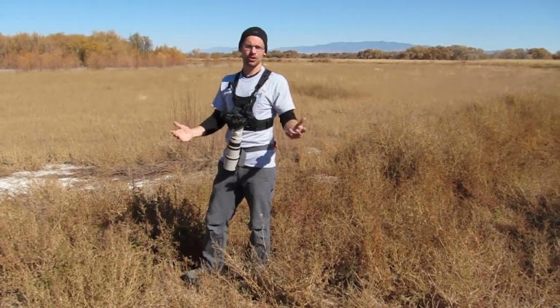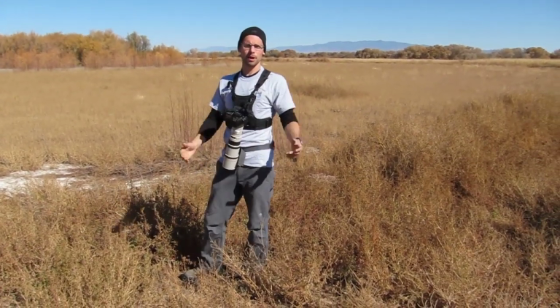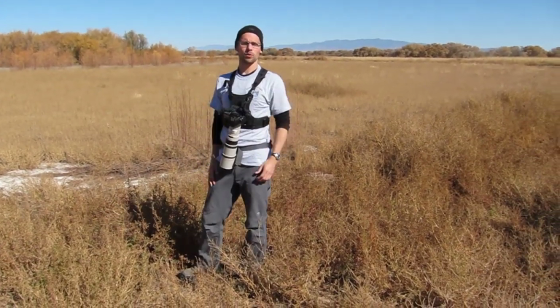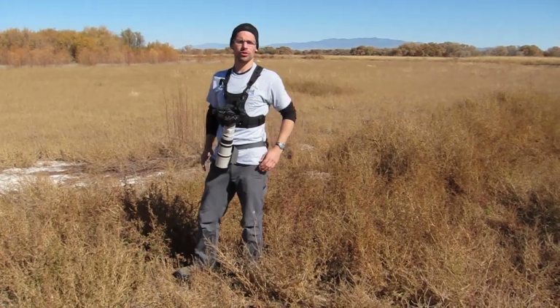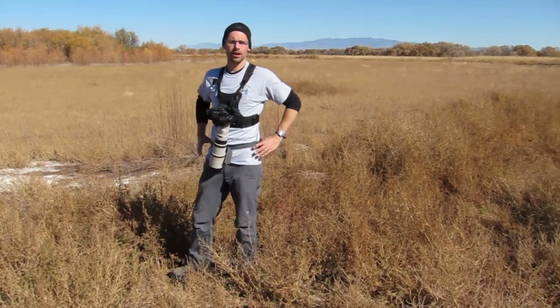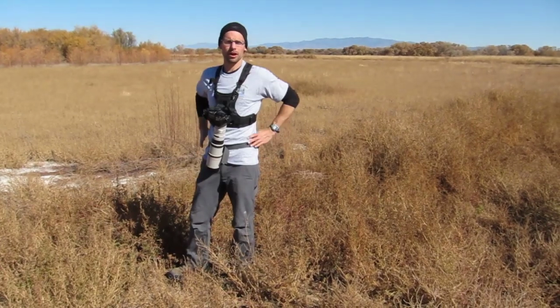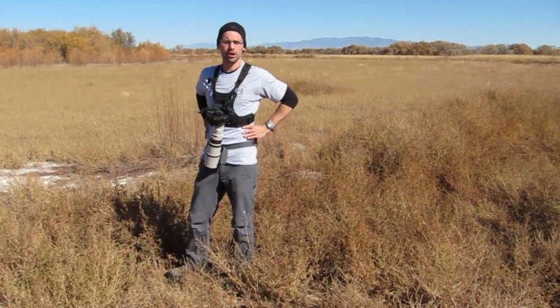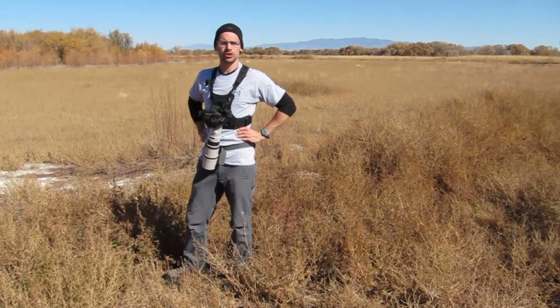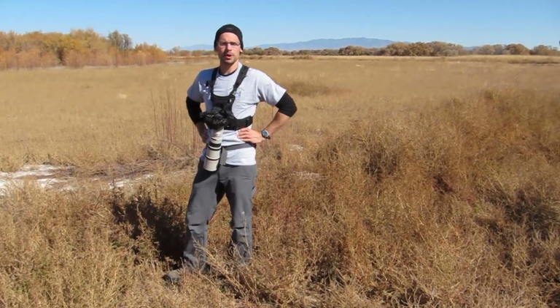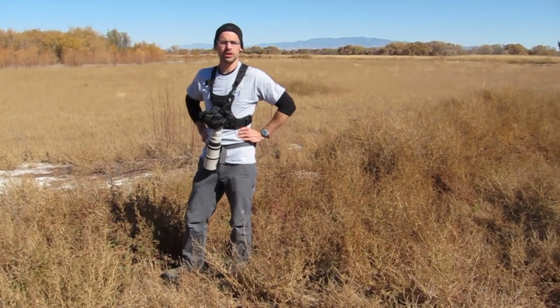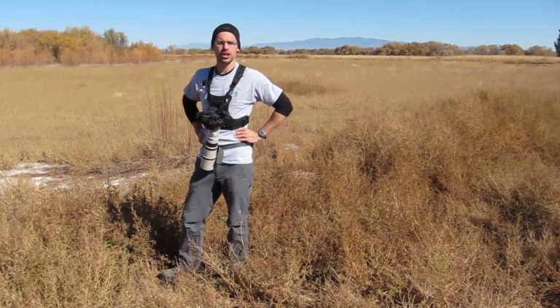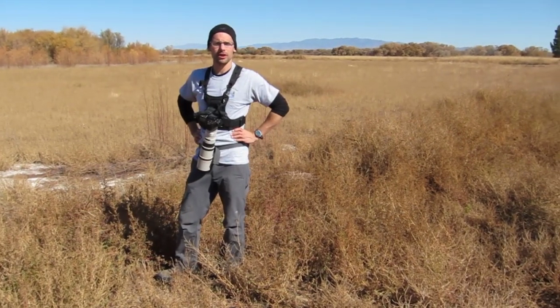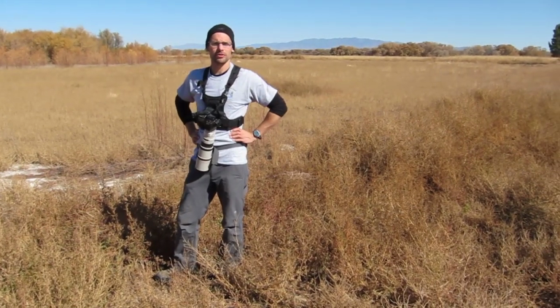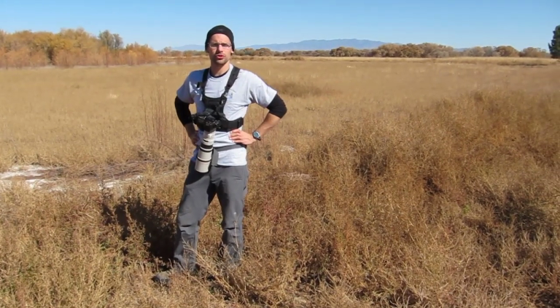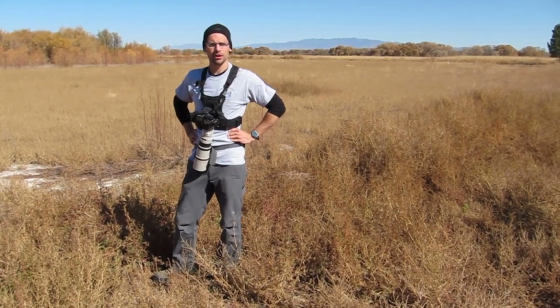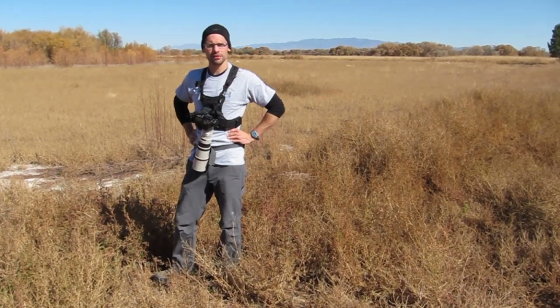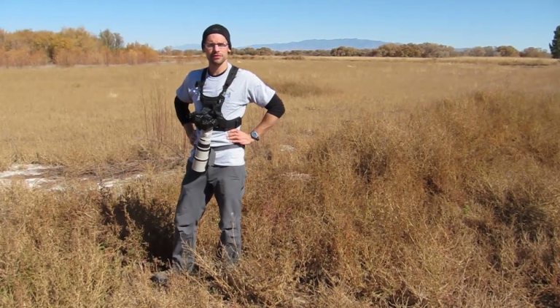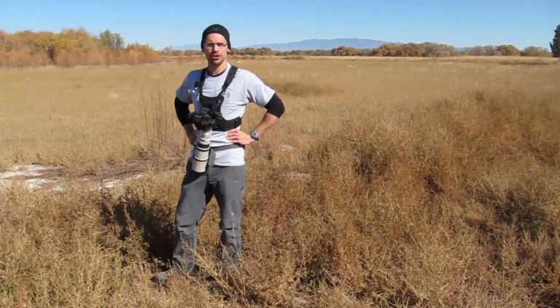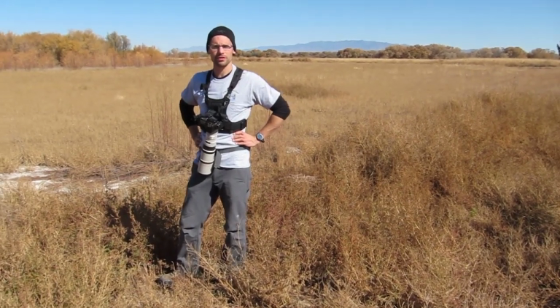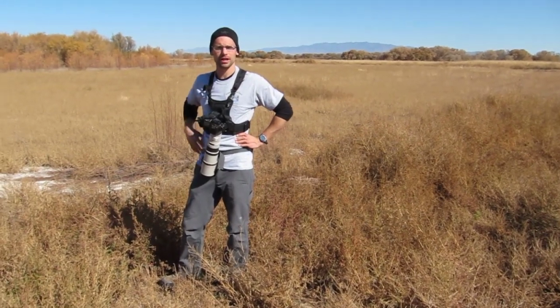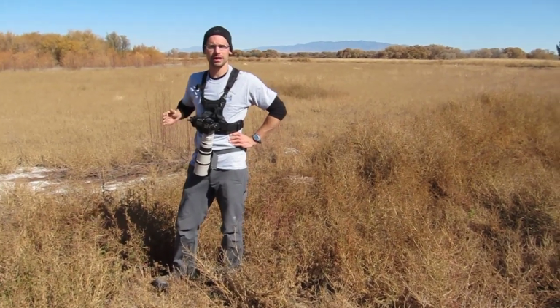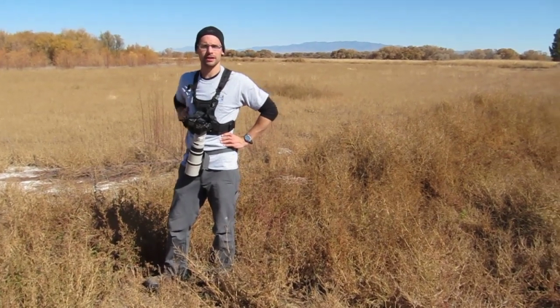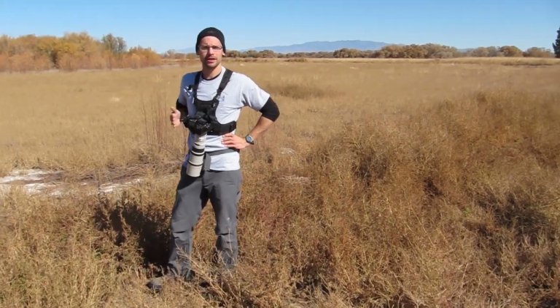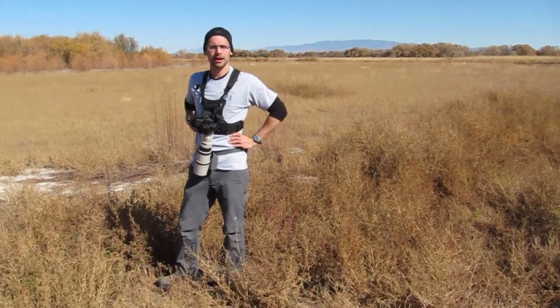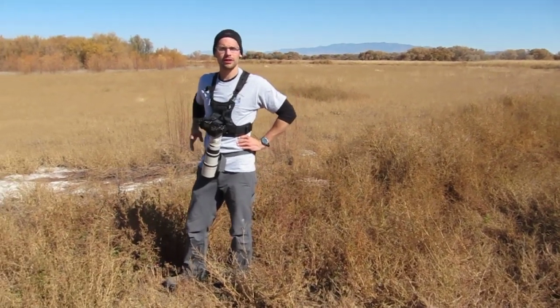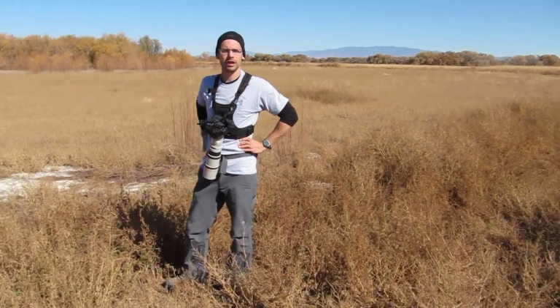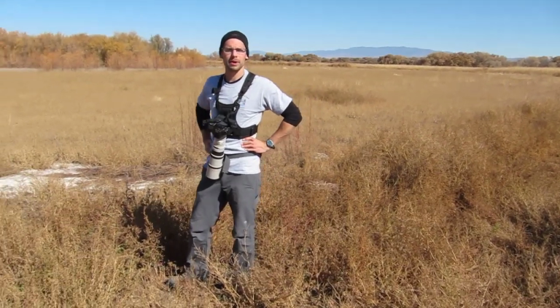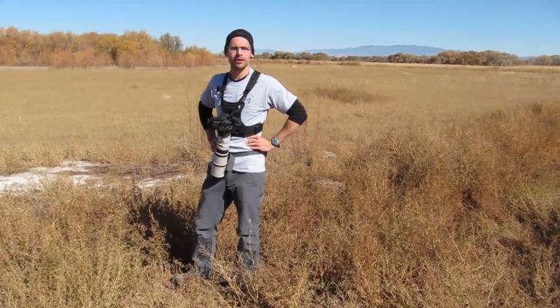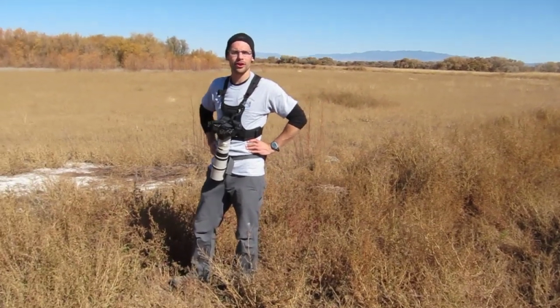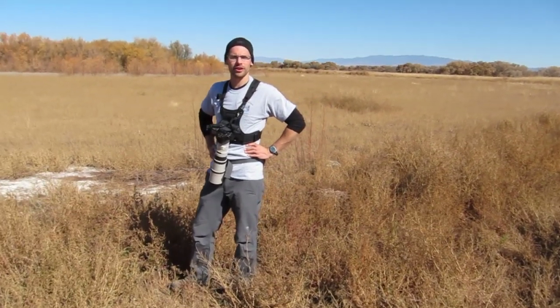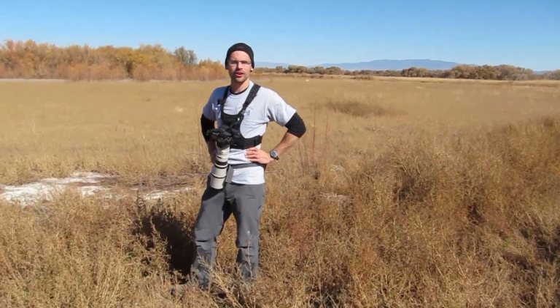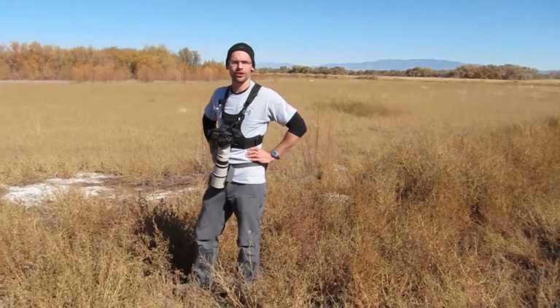So yeah, it might be a product you want to check out if you do a lot of flight photography. I can highly recommend the Cotton Carrier.